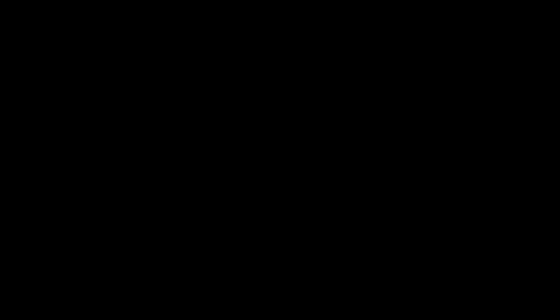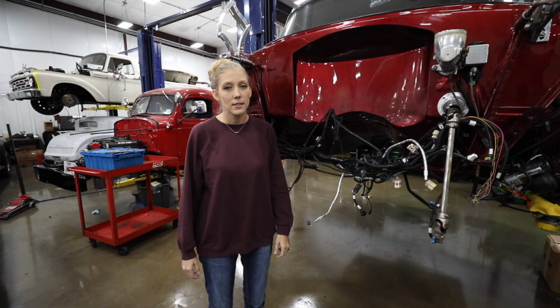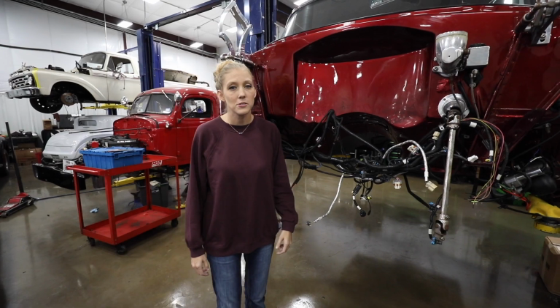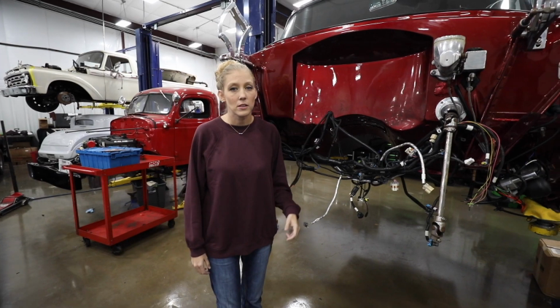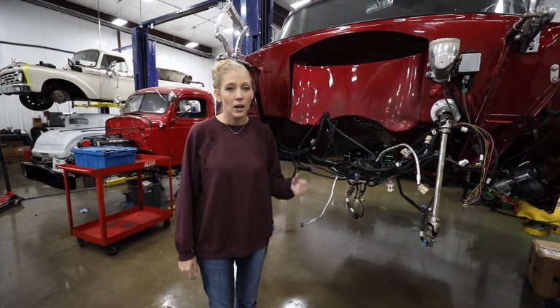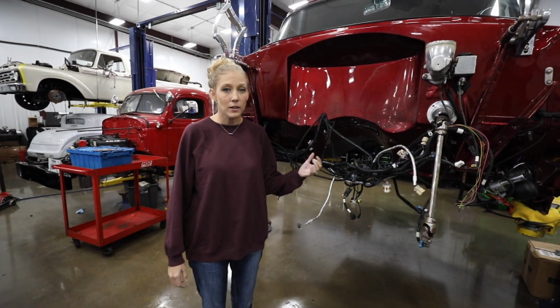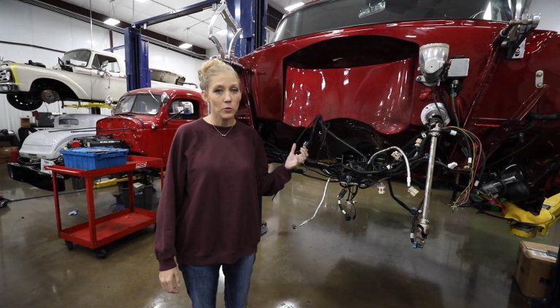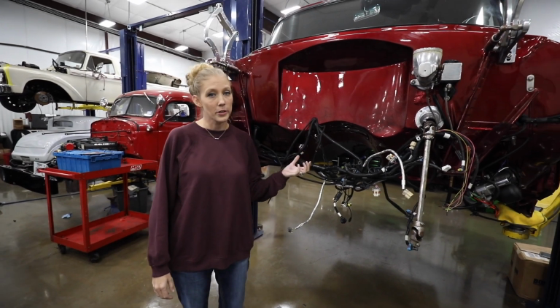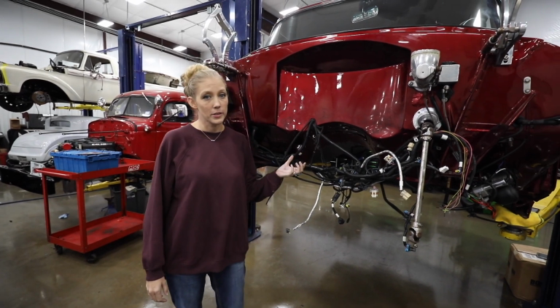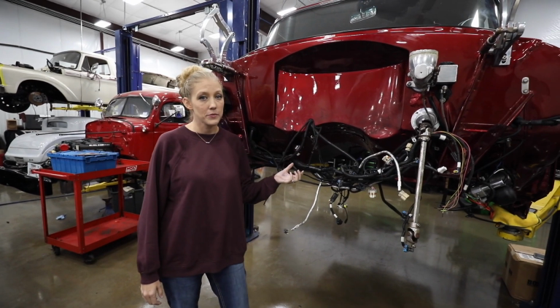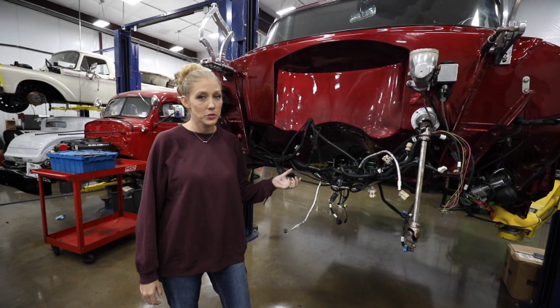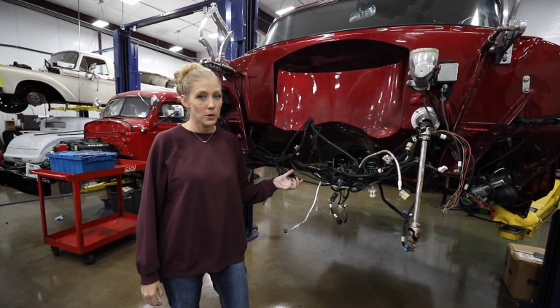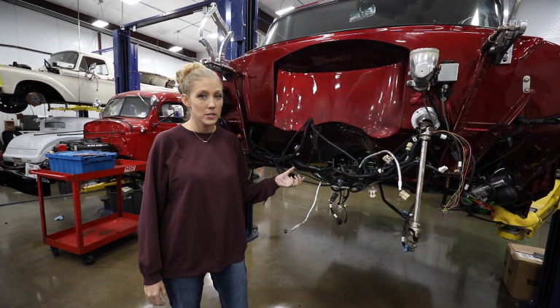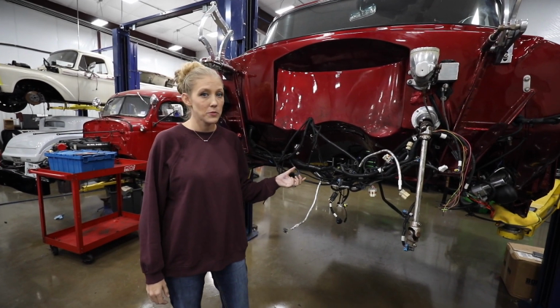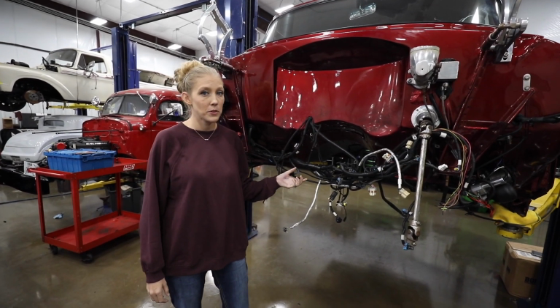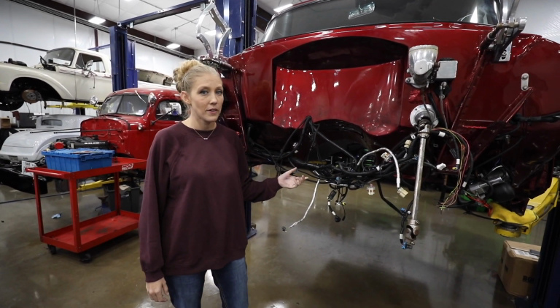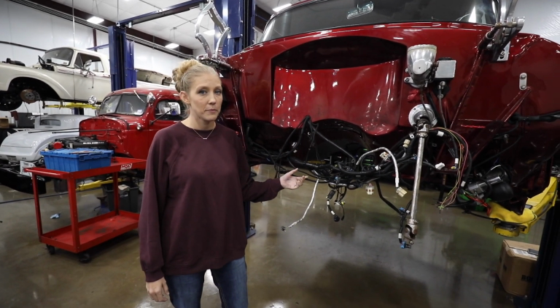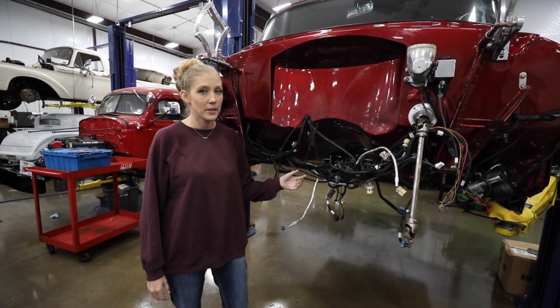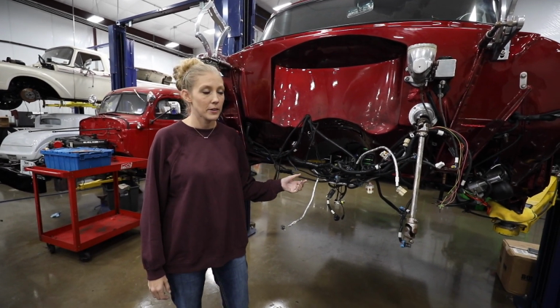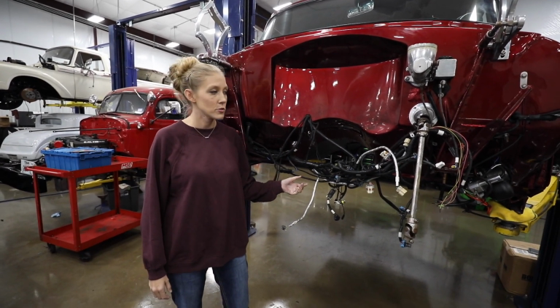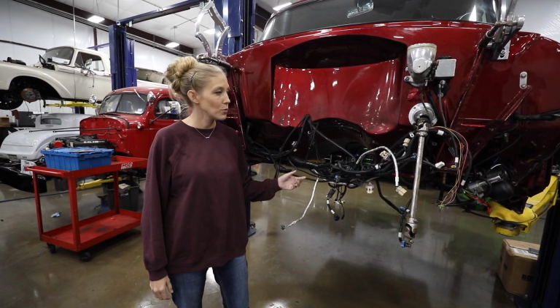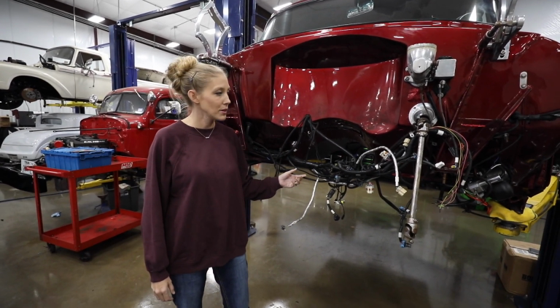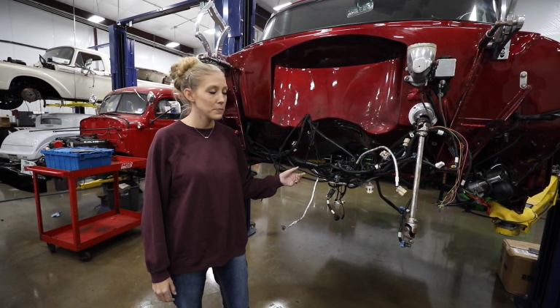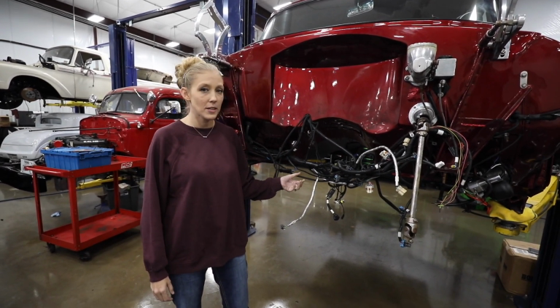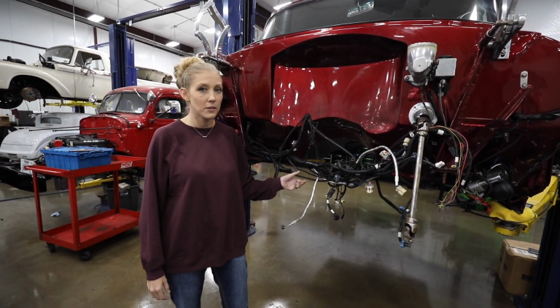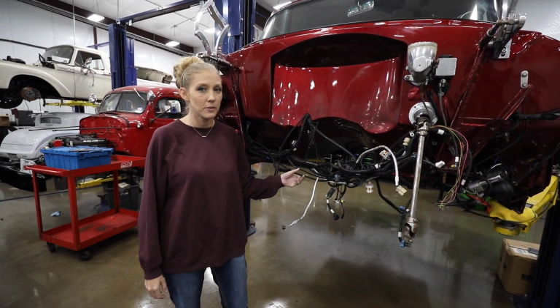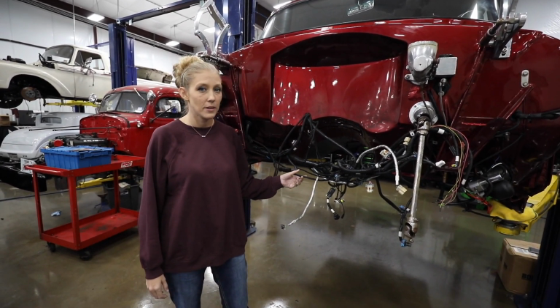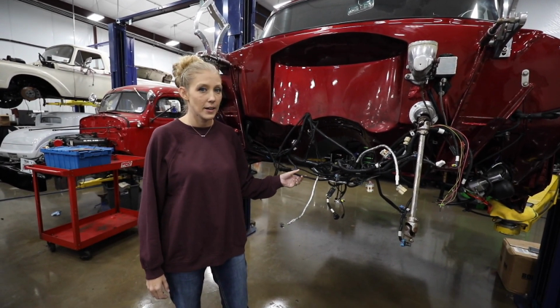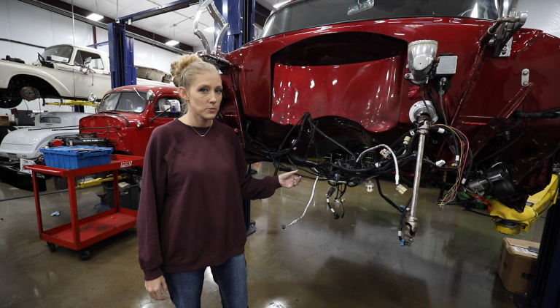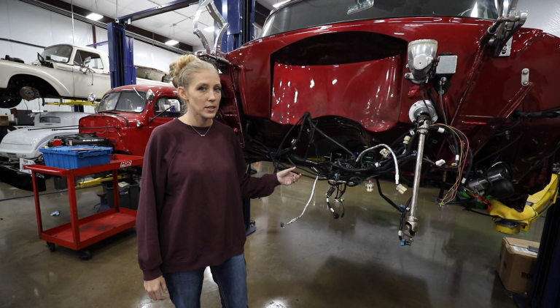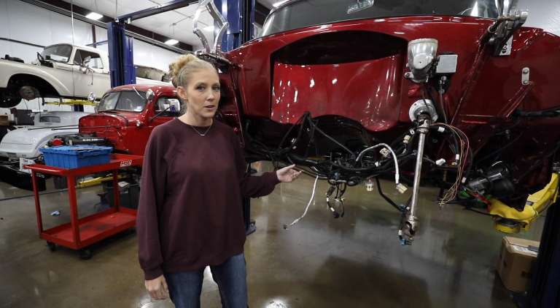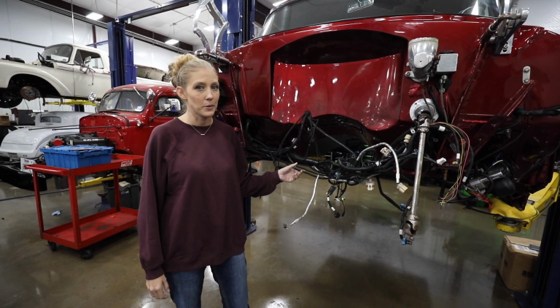There's a lot of work left to do on this '55 Bel Air, so we'll update you as we get going.